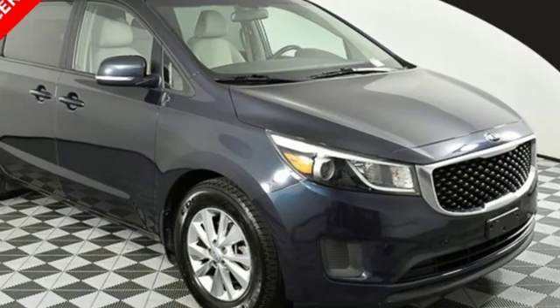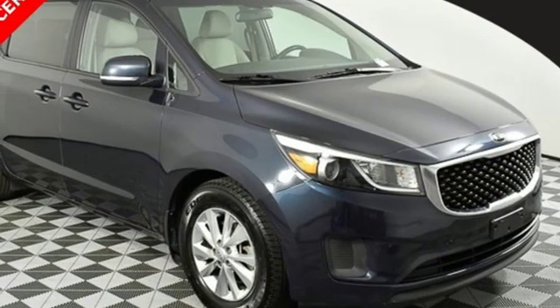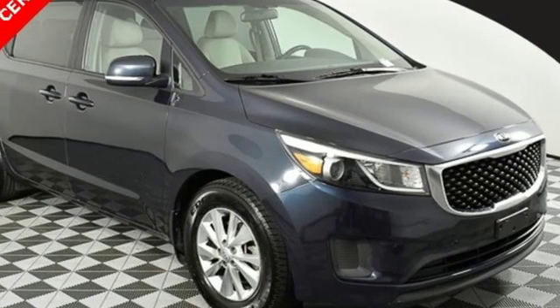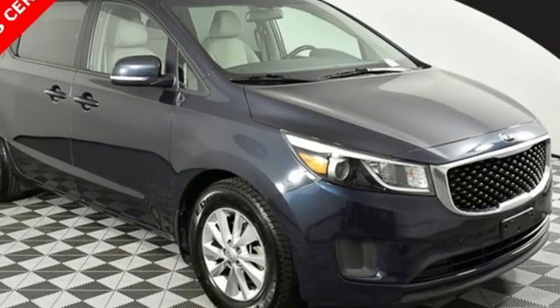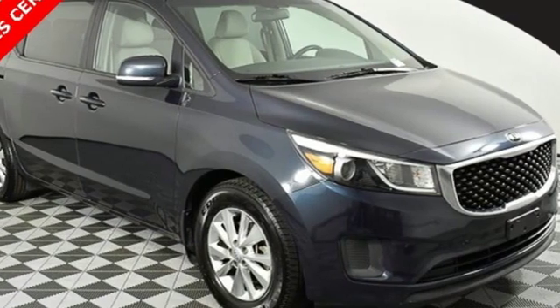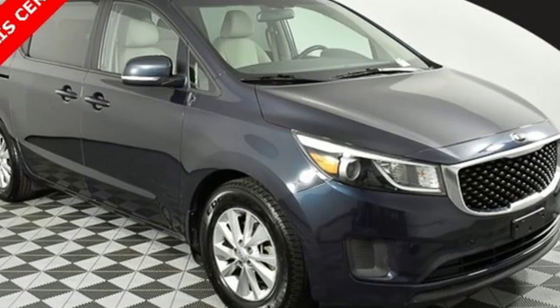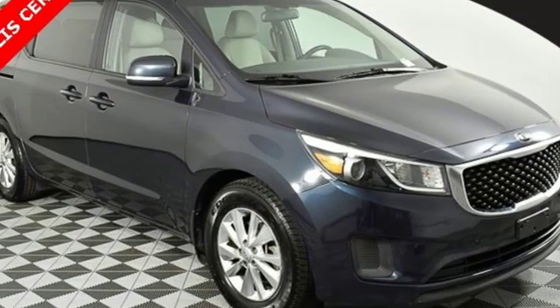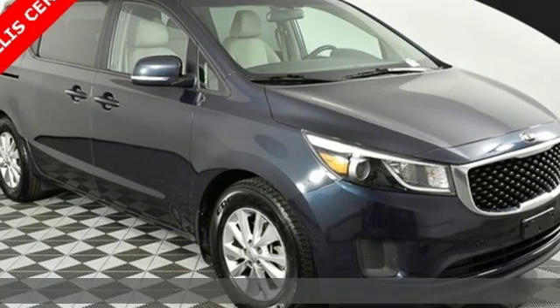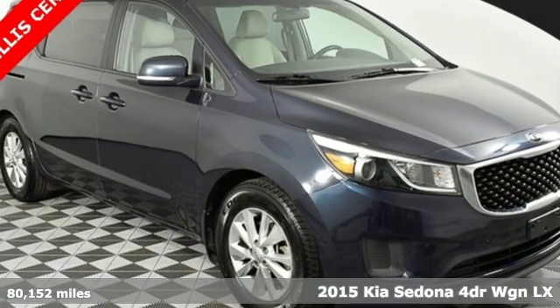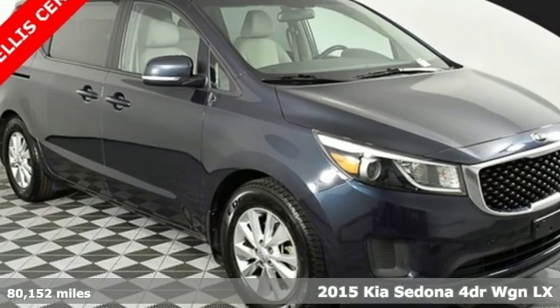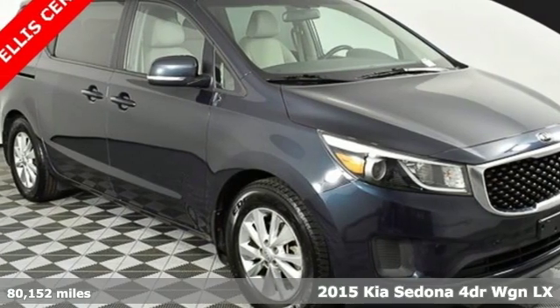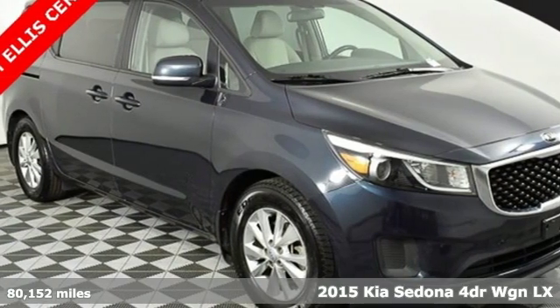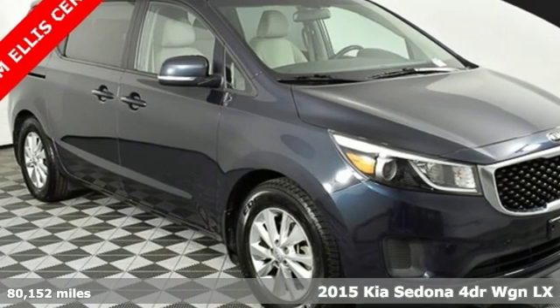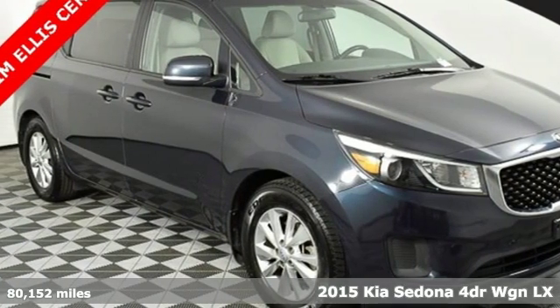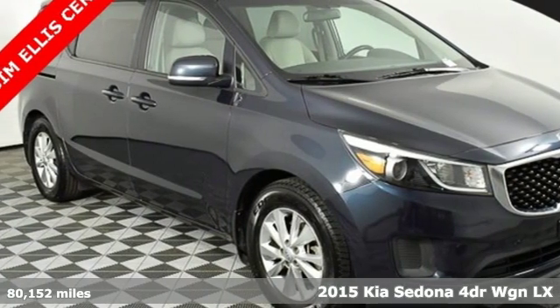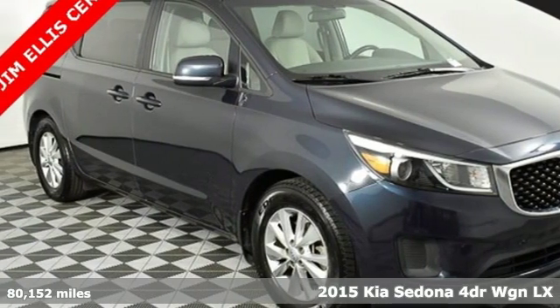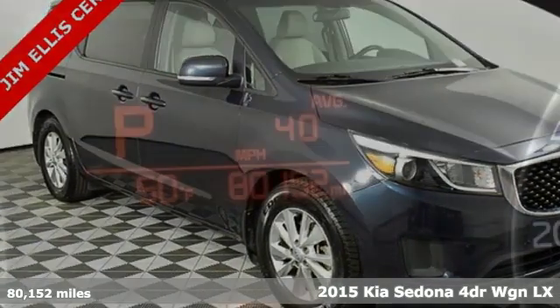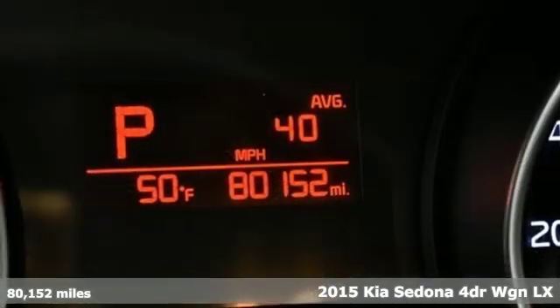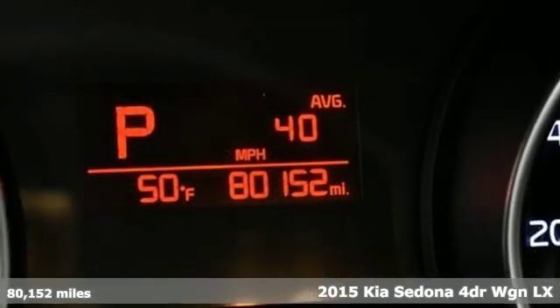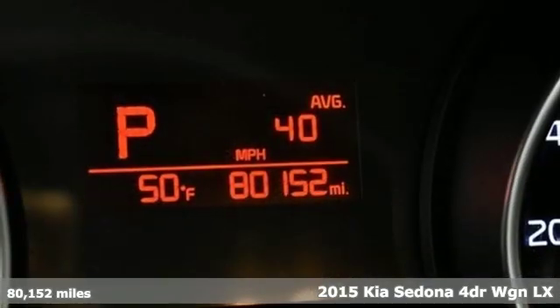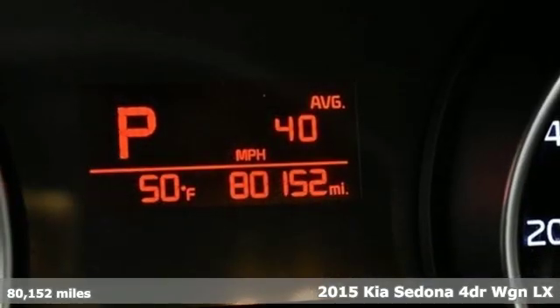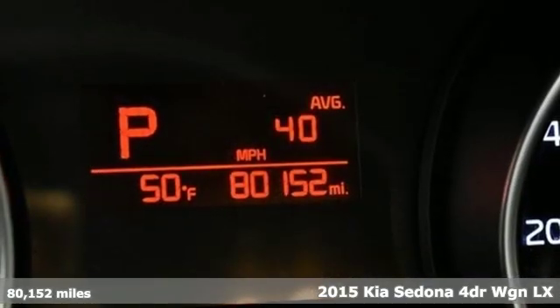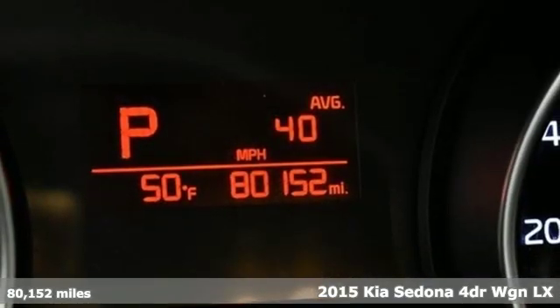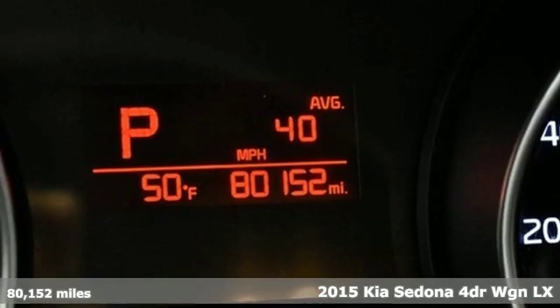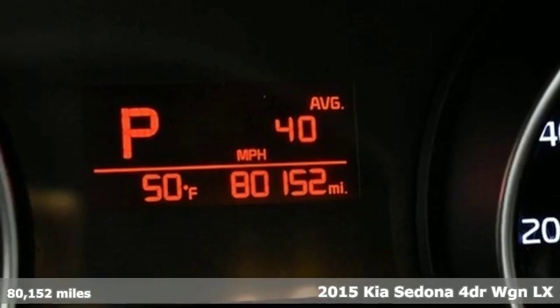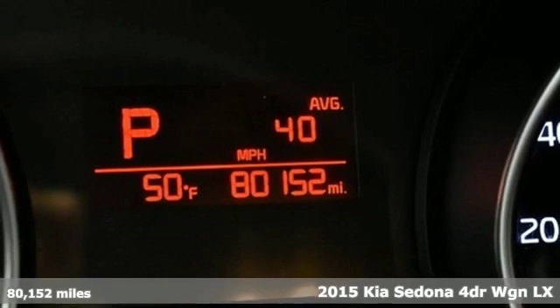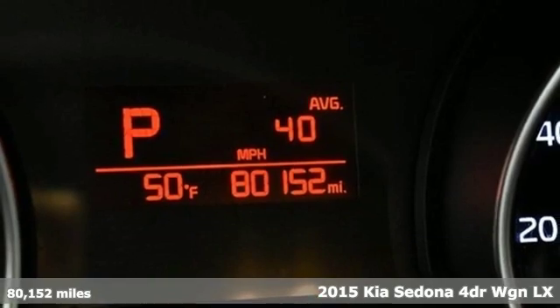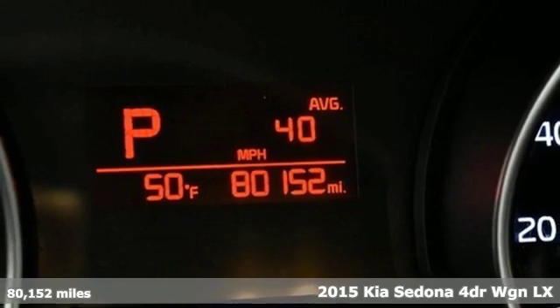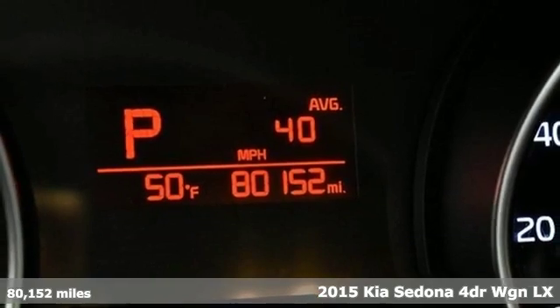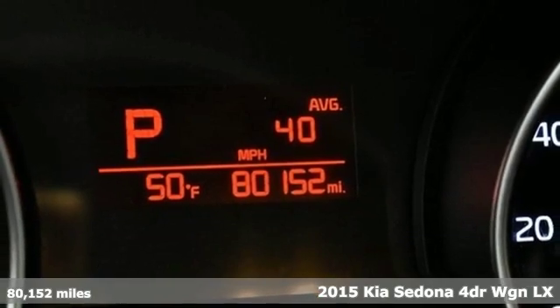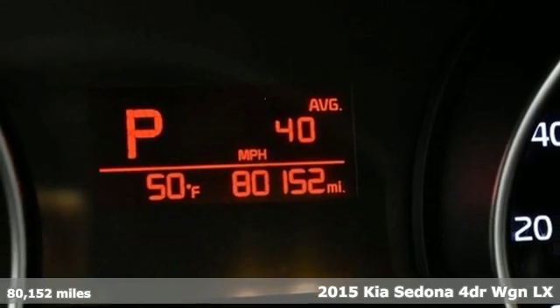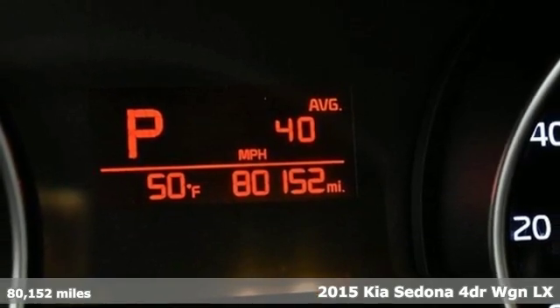It's a 2015 Kia Sedona. Kia, designed for fun, driven for thrills.